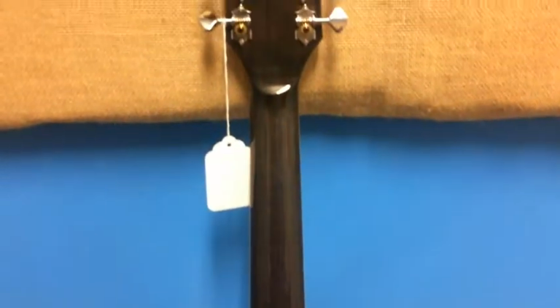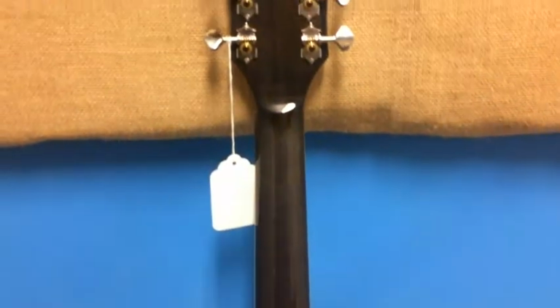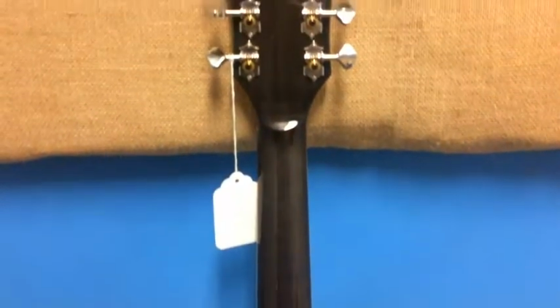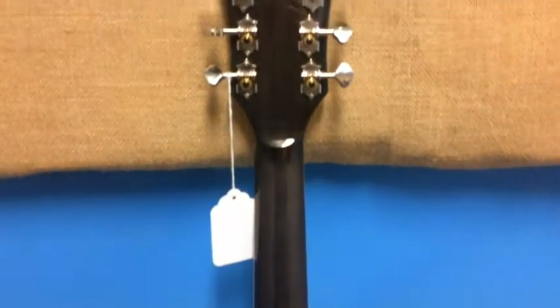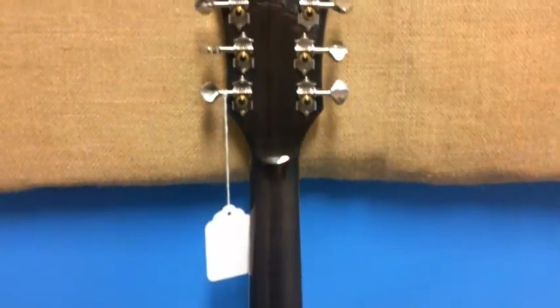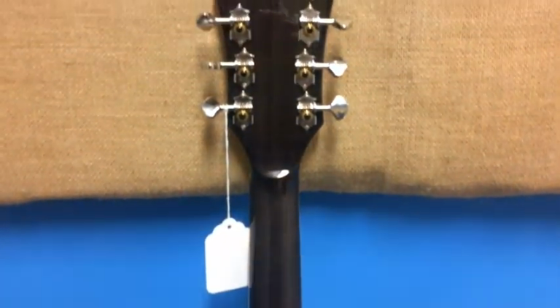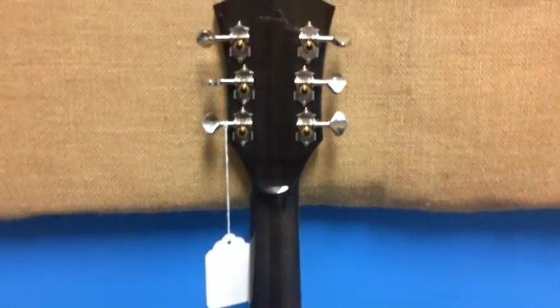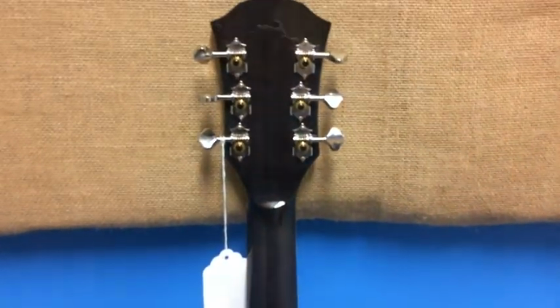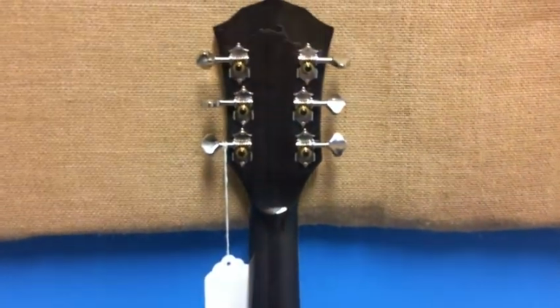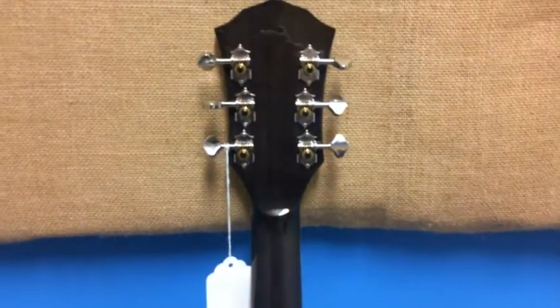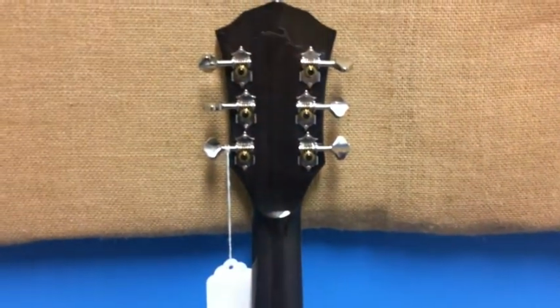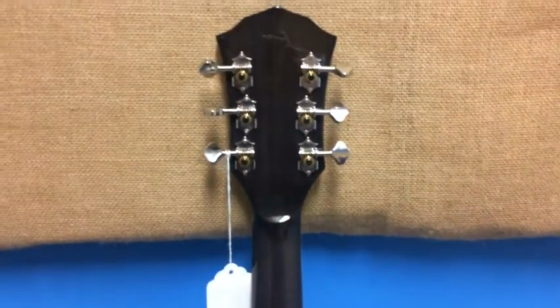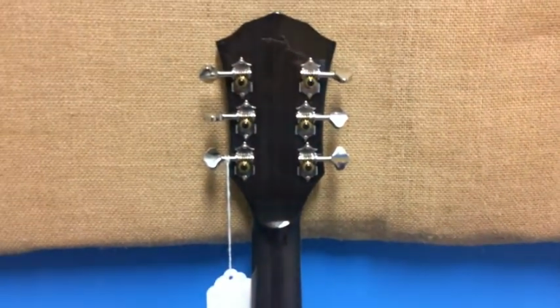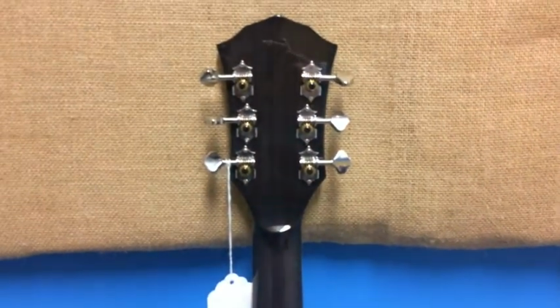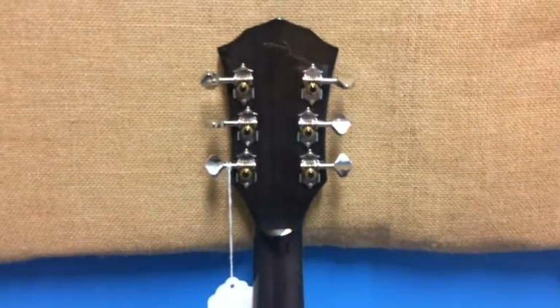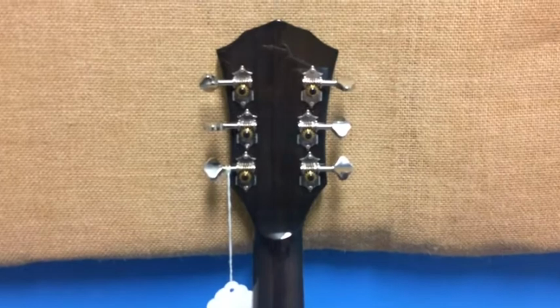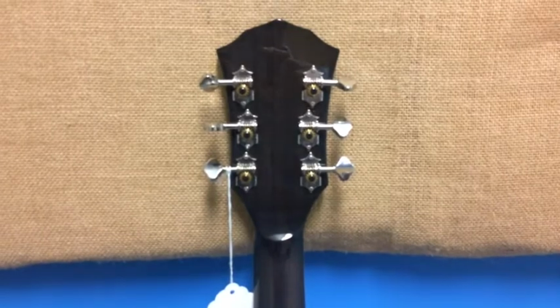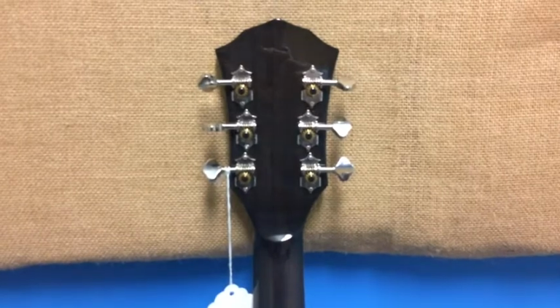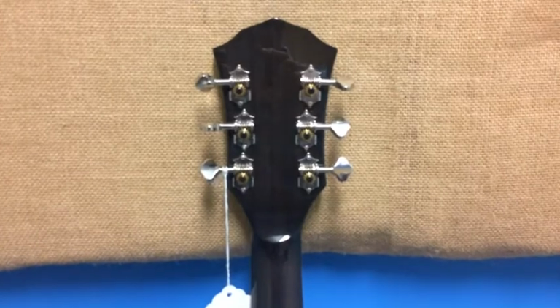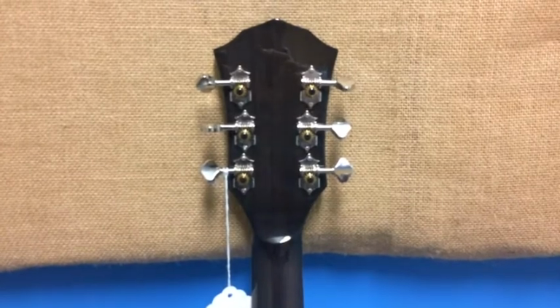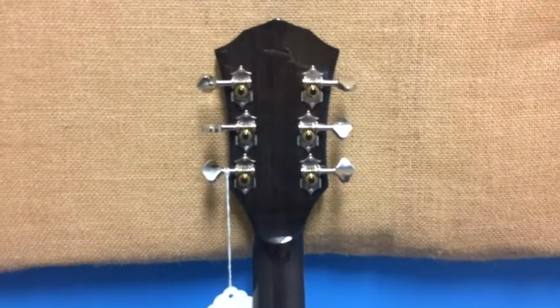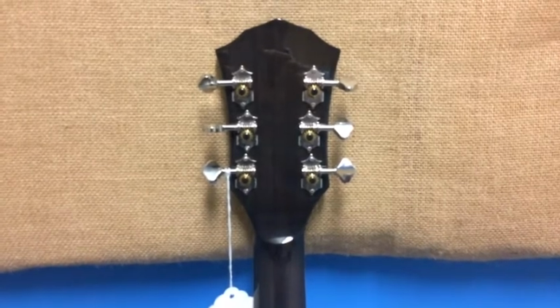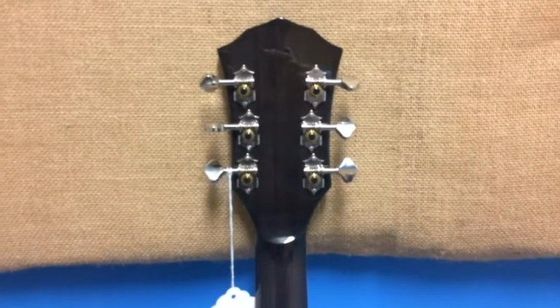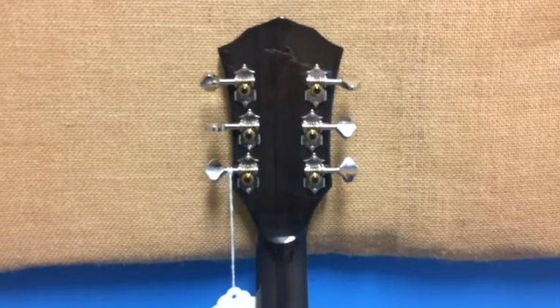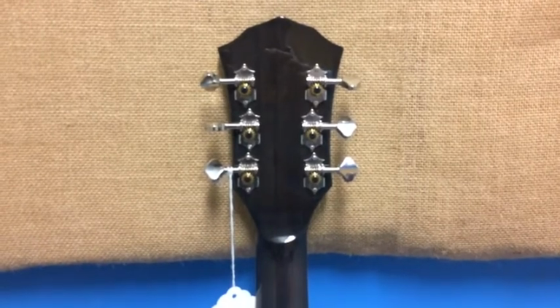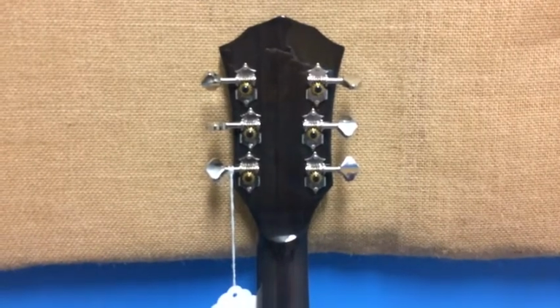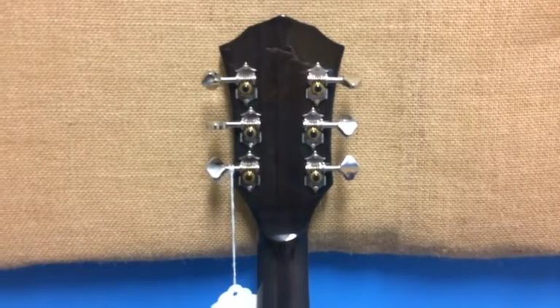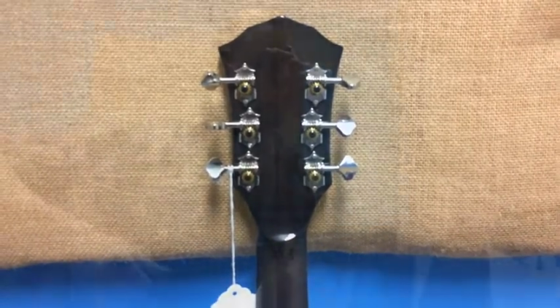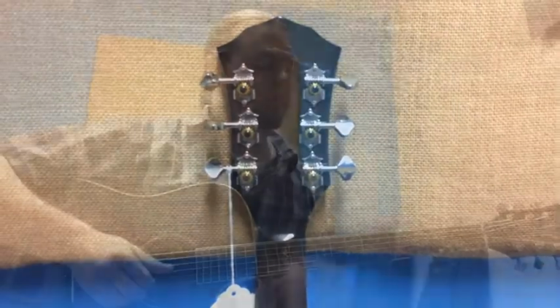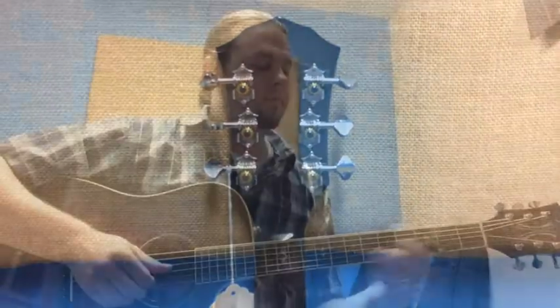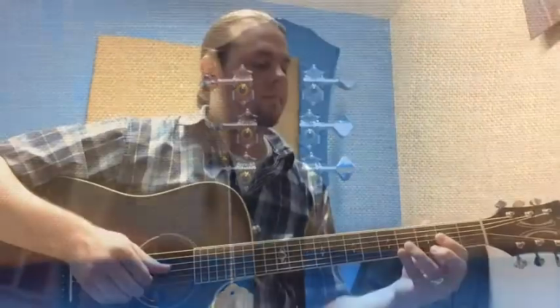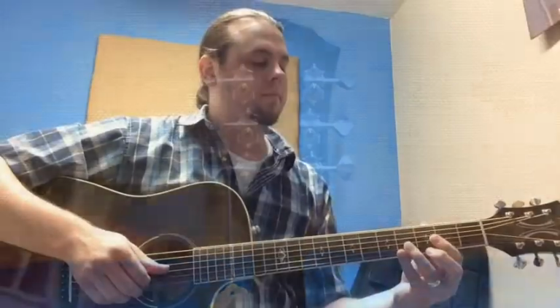The look on this guitar, in my opinion, from past T-Buckets is greatly improved.